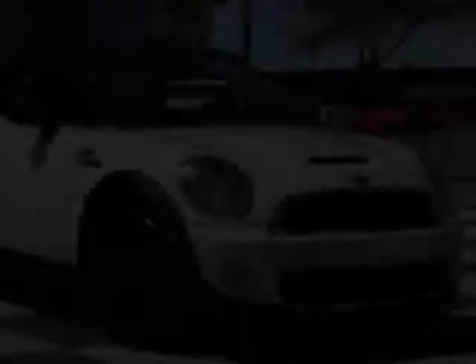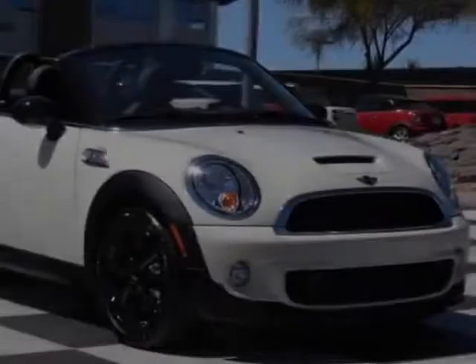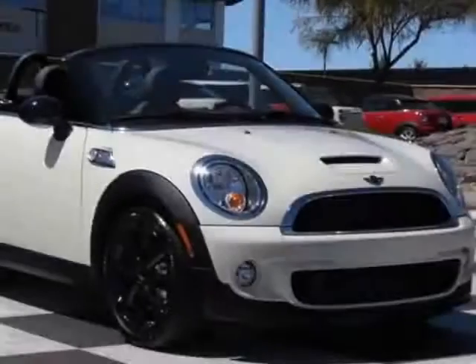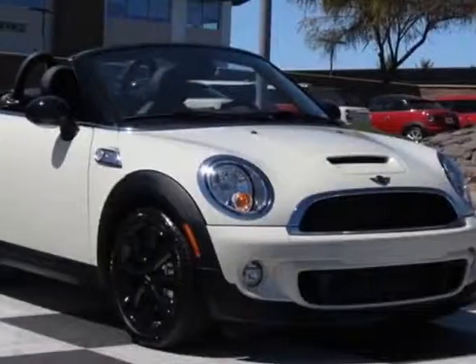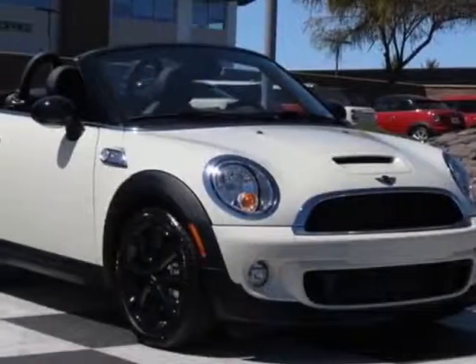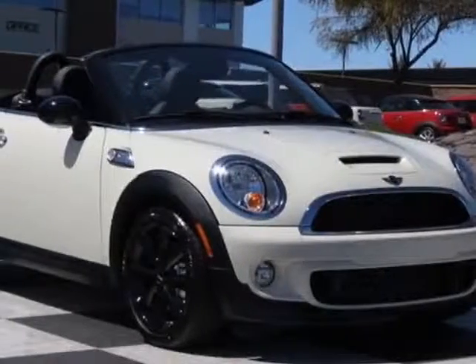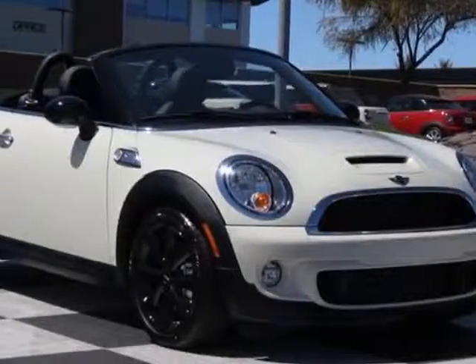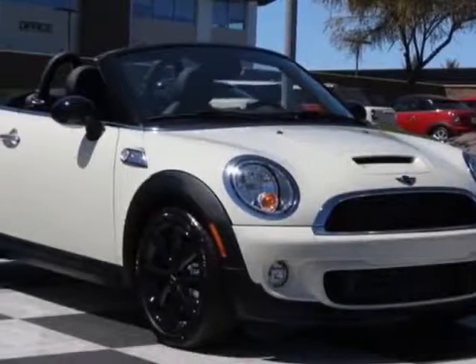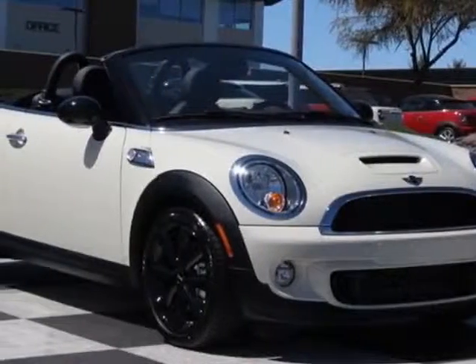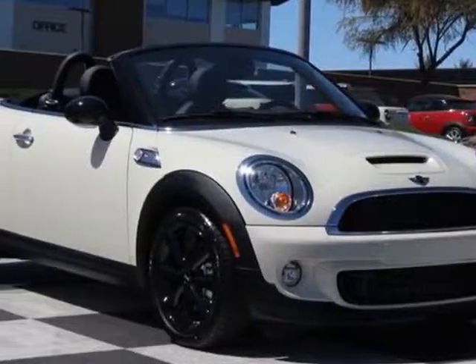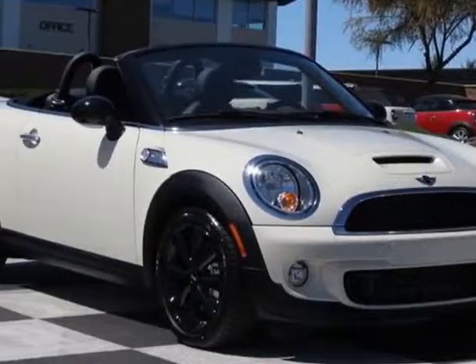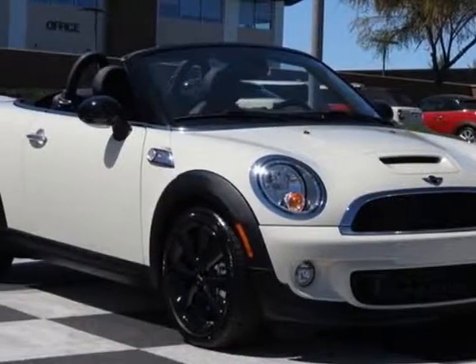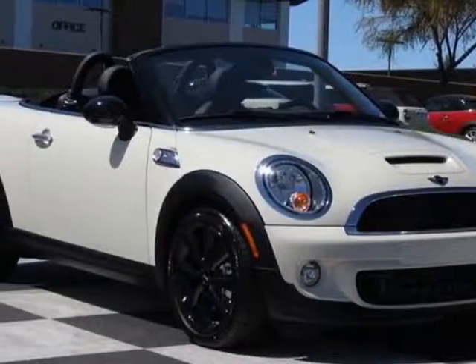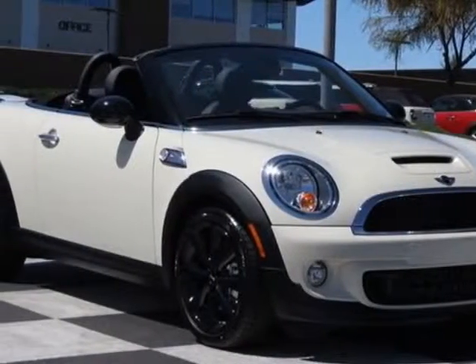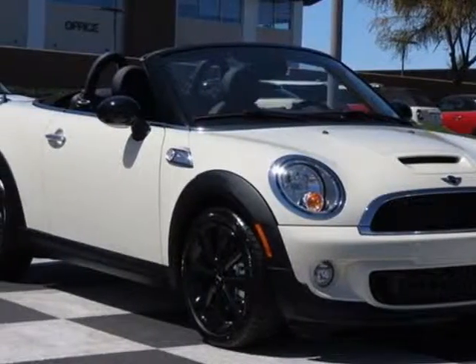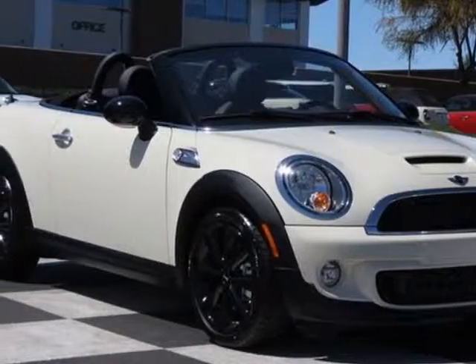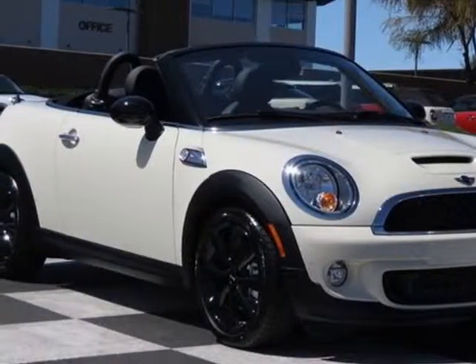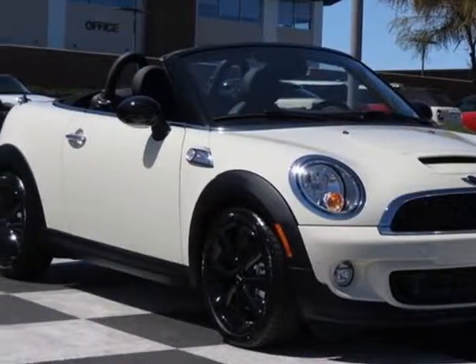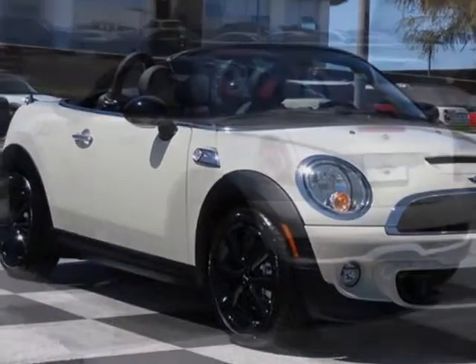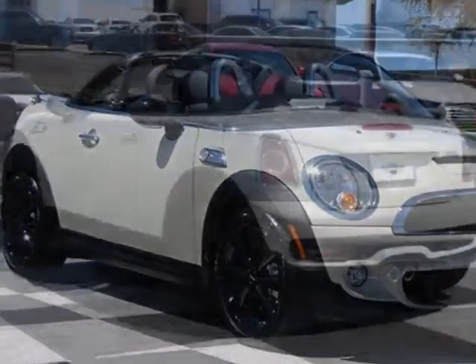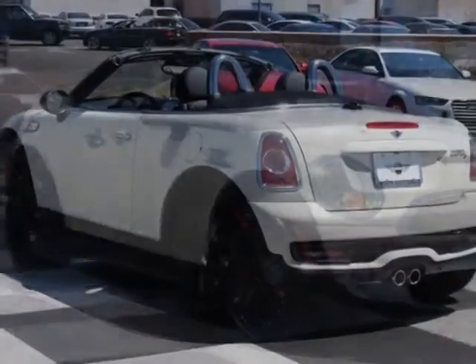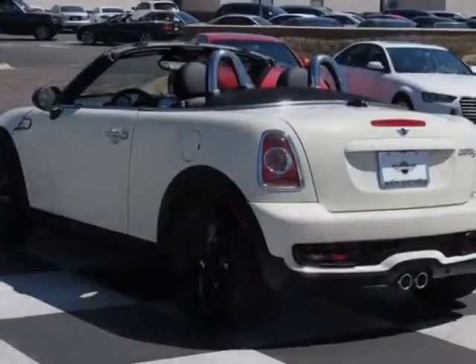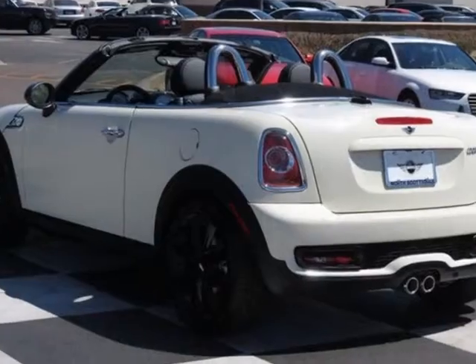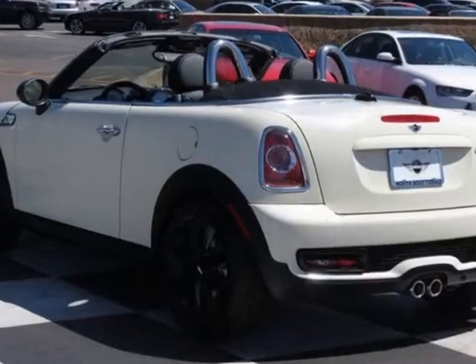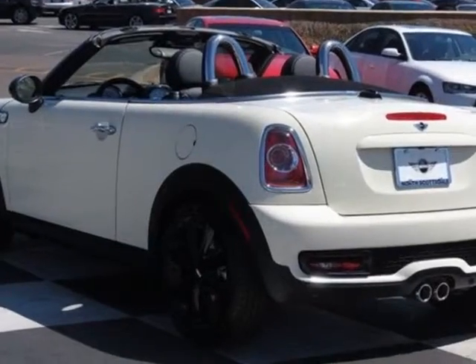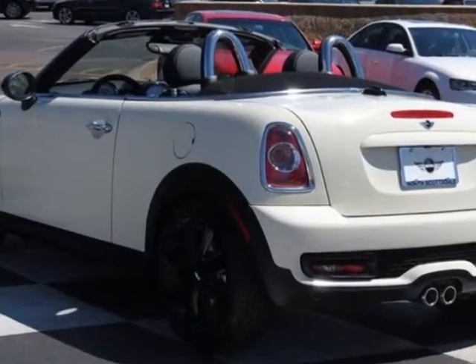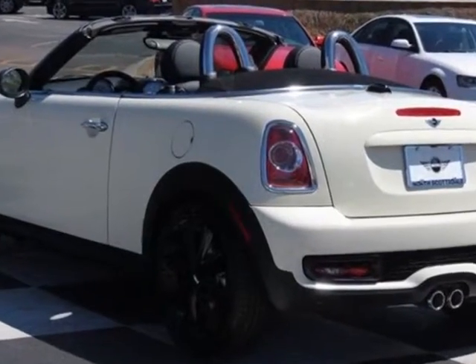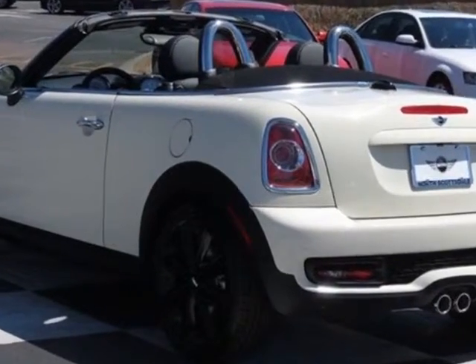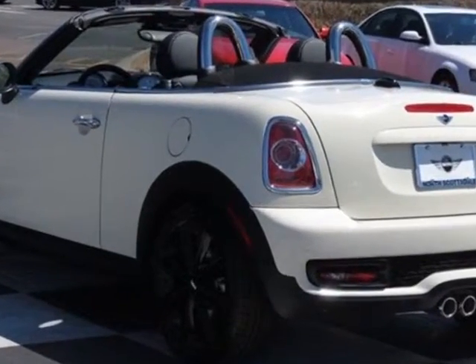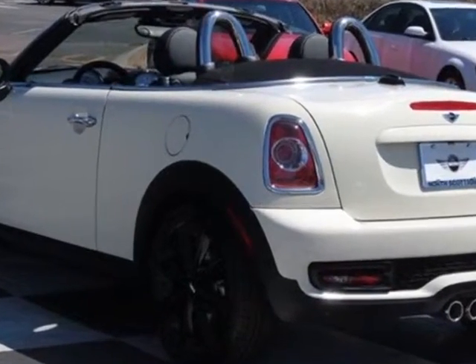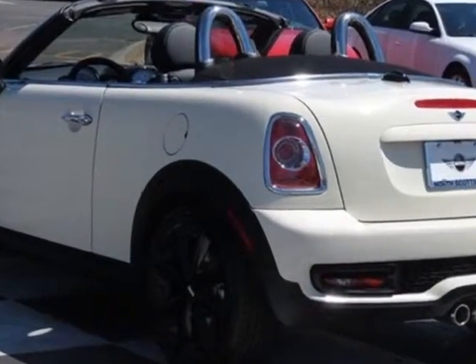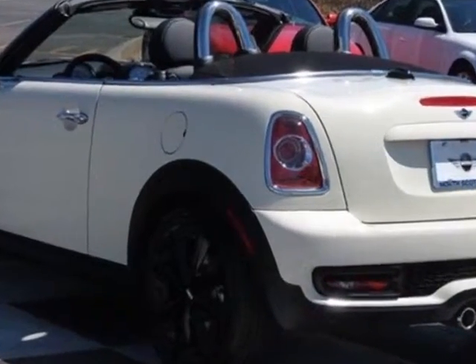Come take a look at this new 2013 Mini Cooper Roadster. For your protection, this vehicle has a full factory warranty.